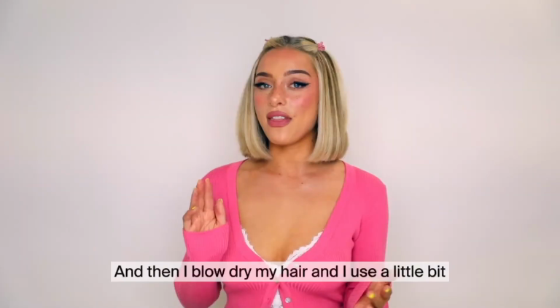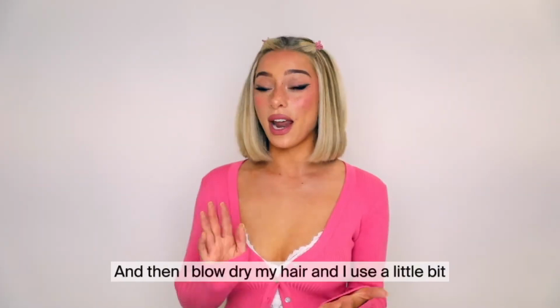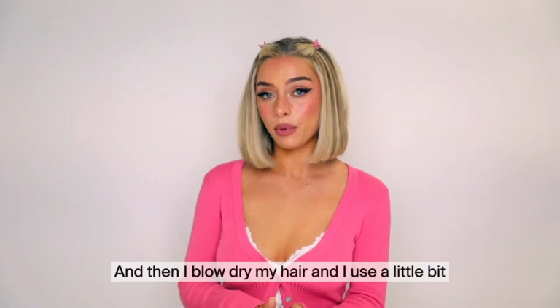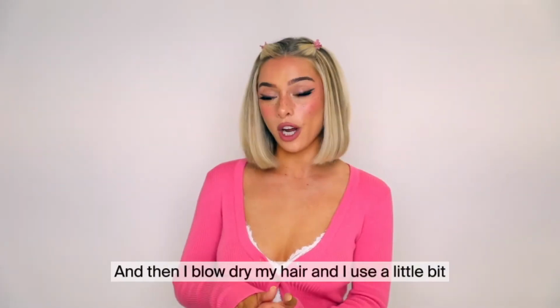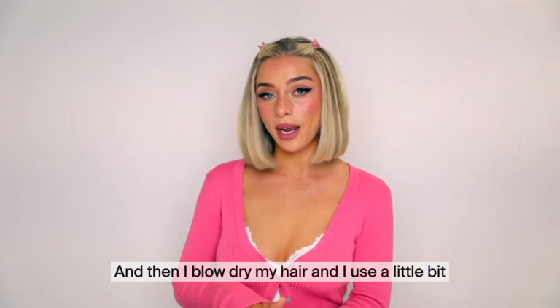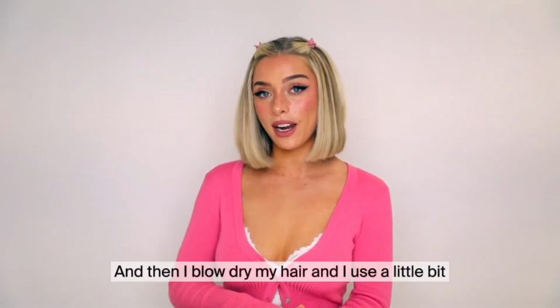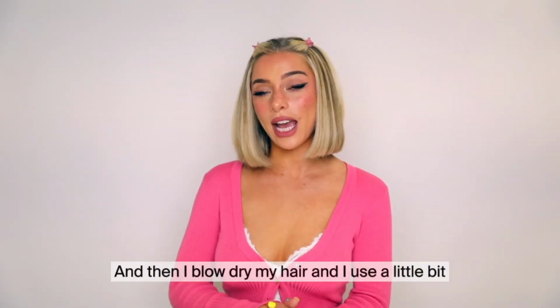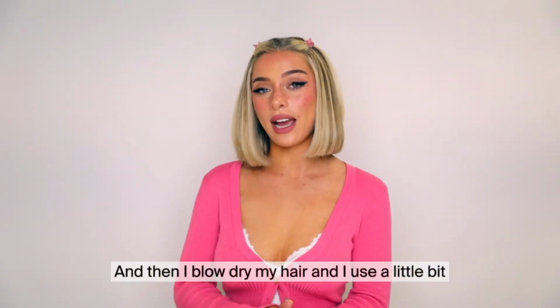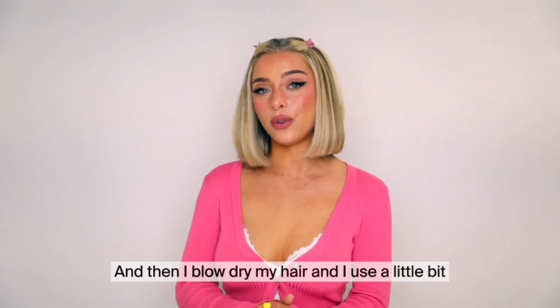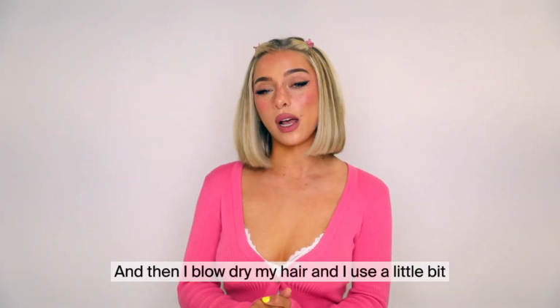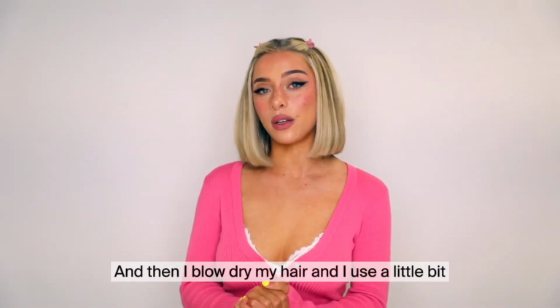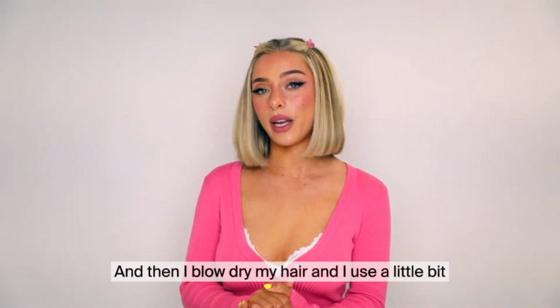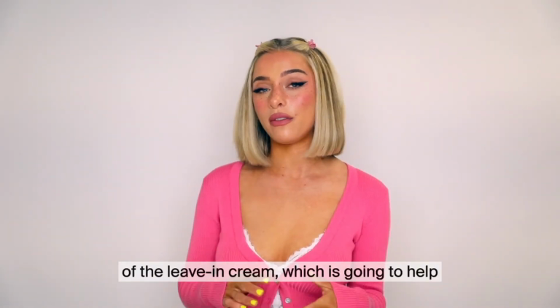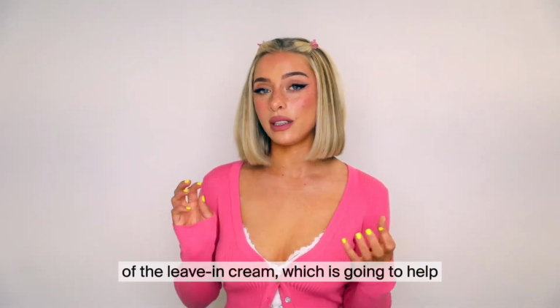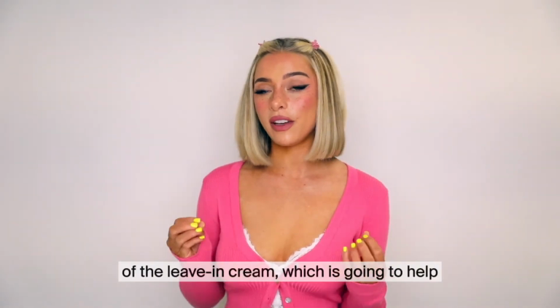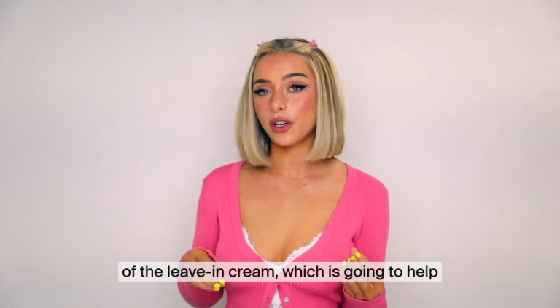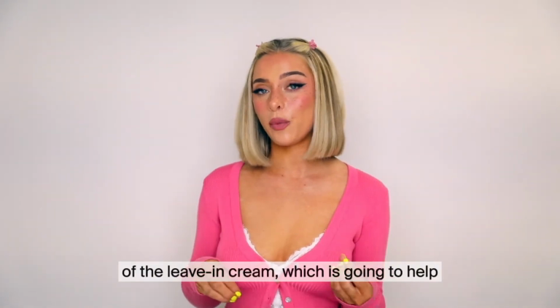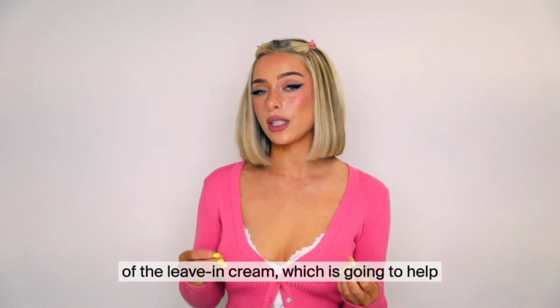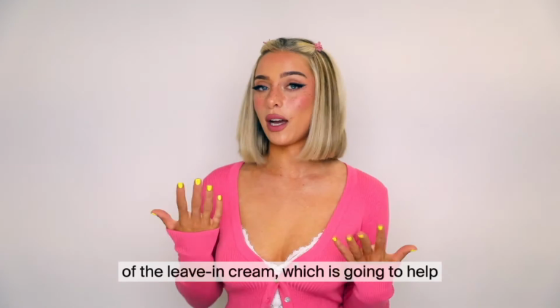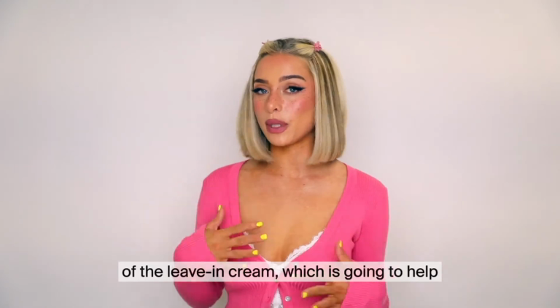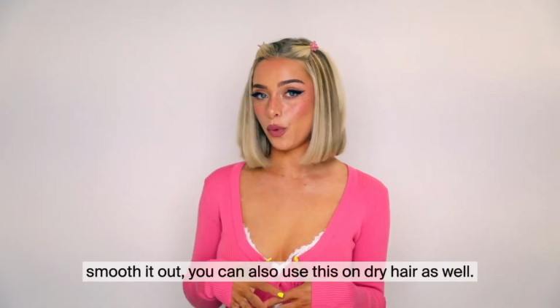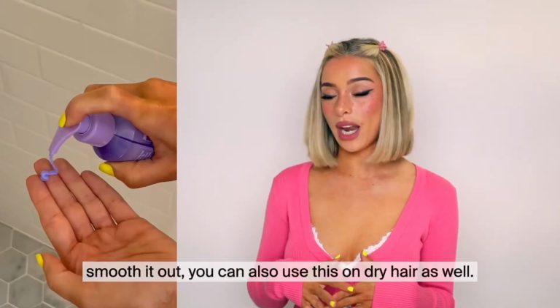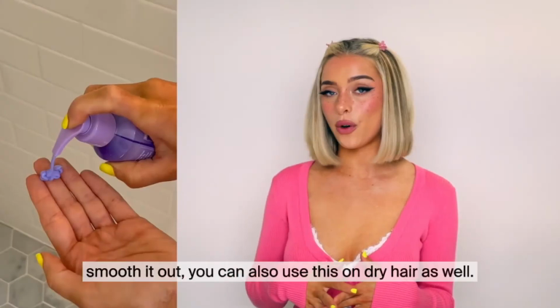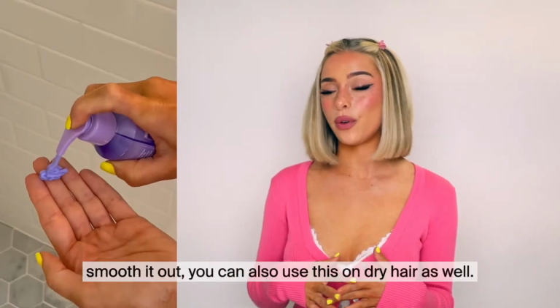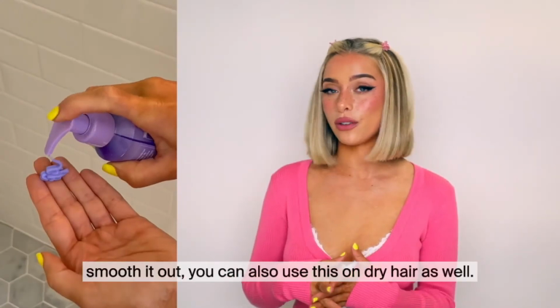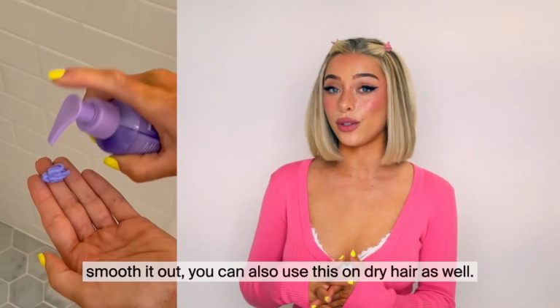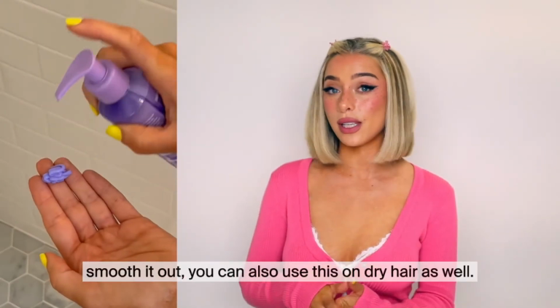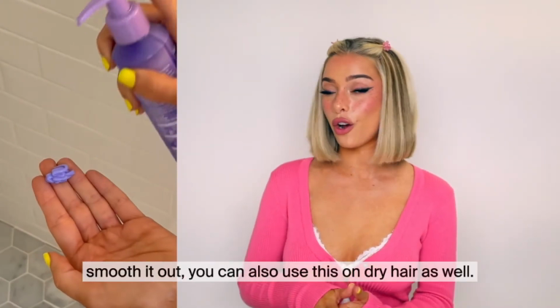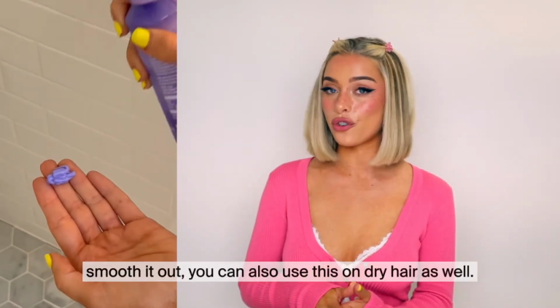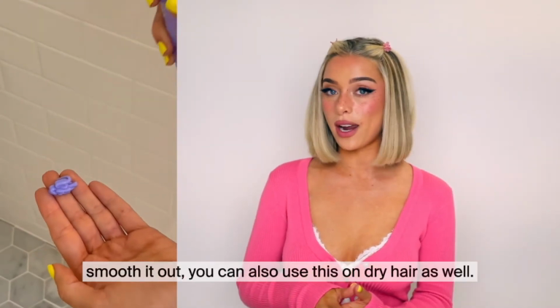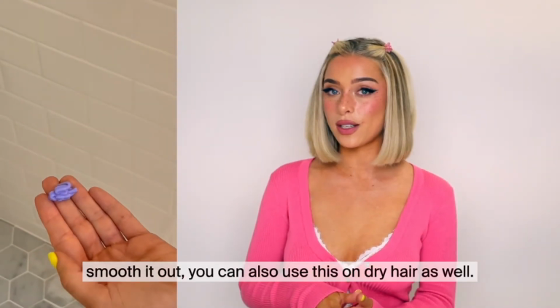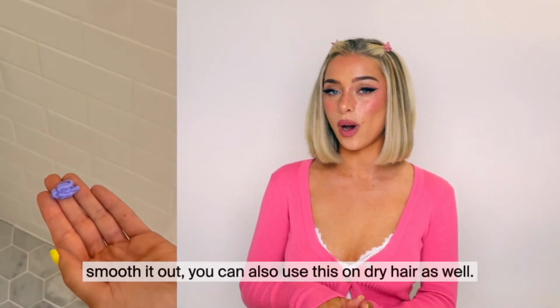Then I blow dry my hair and I use a little bit of the leave-in cream, which is going to help smooth it out. You can also use this on dry hair as well.